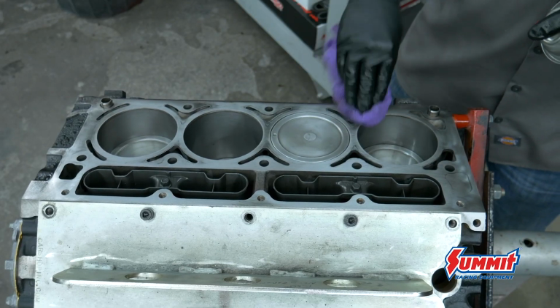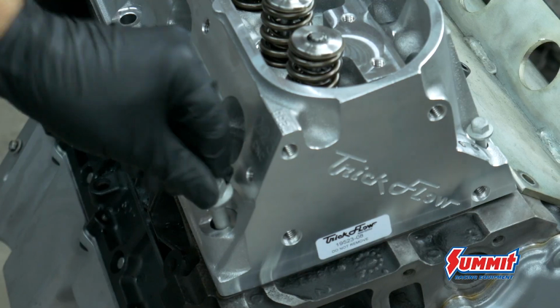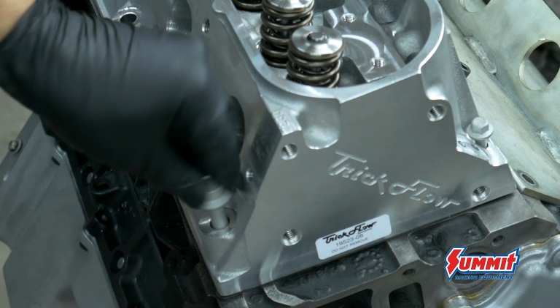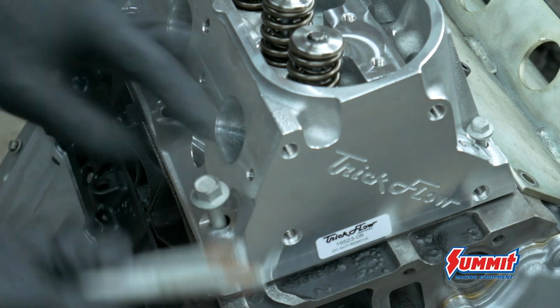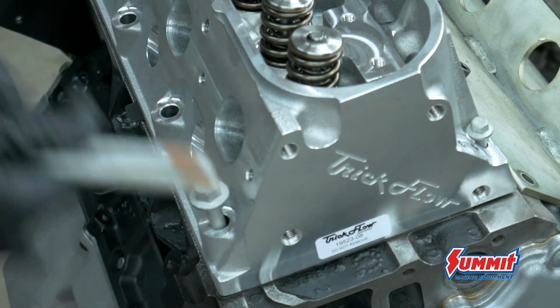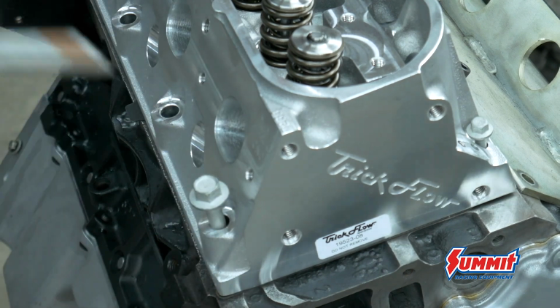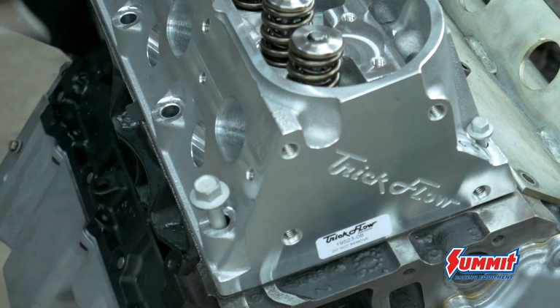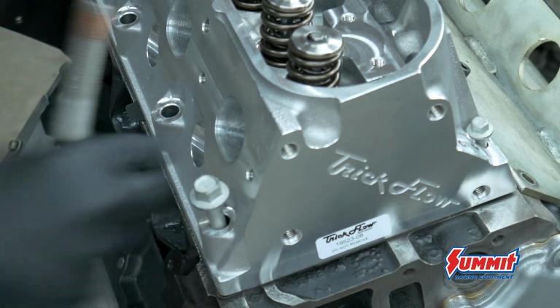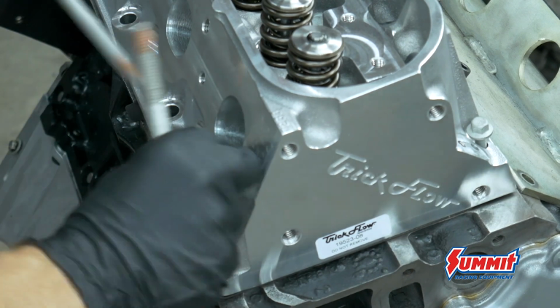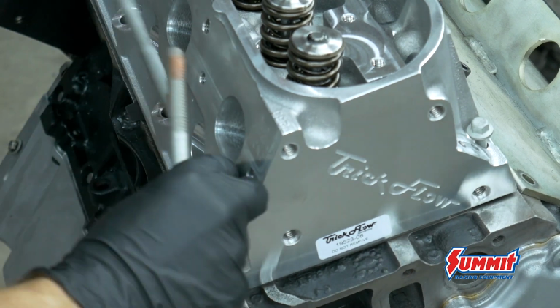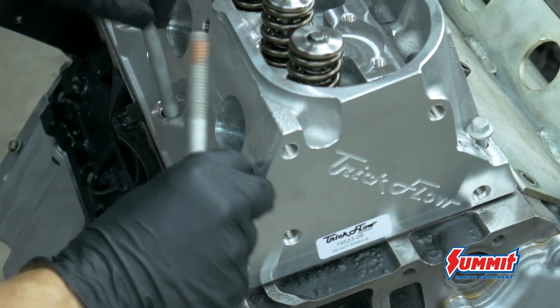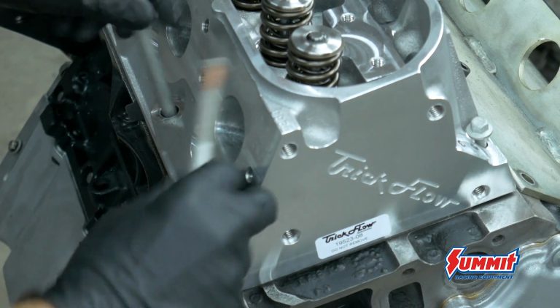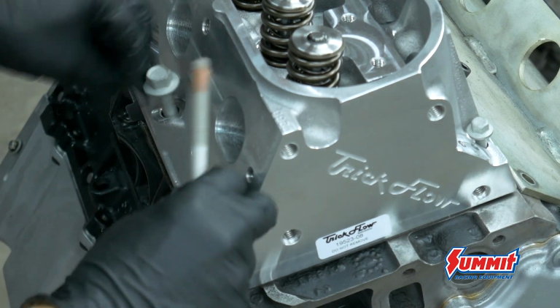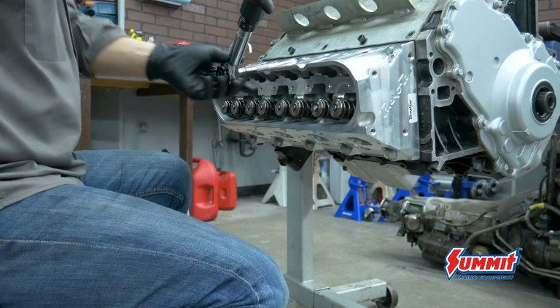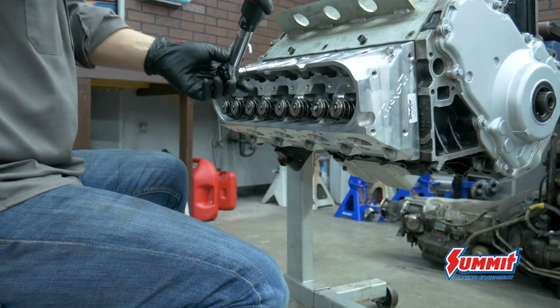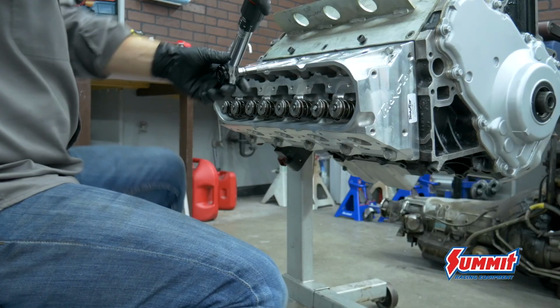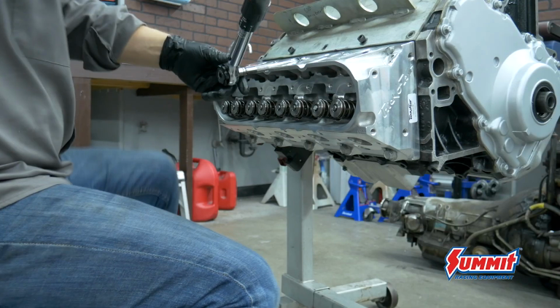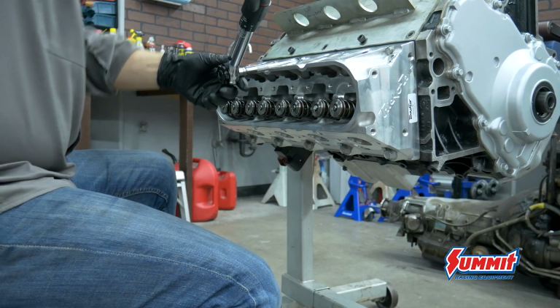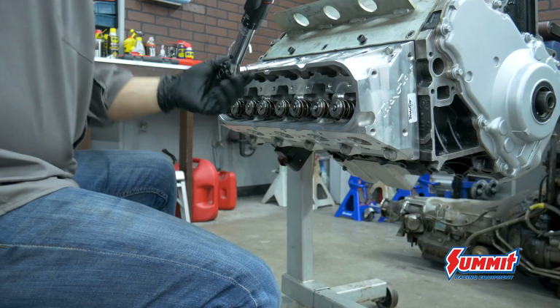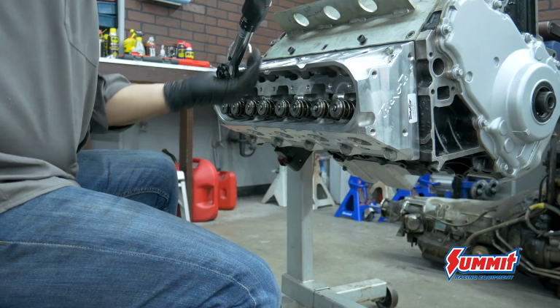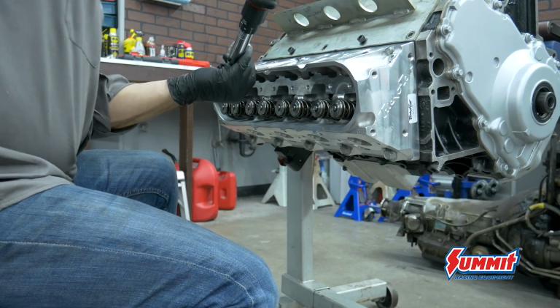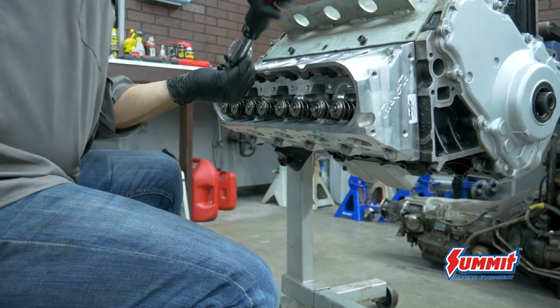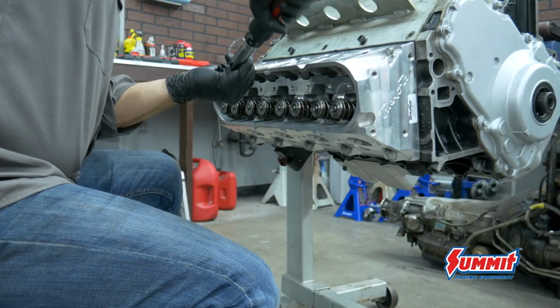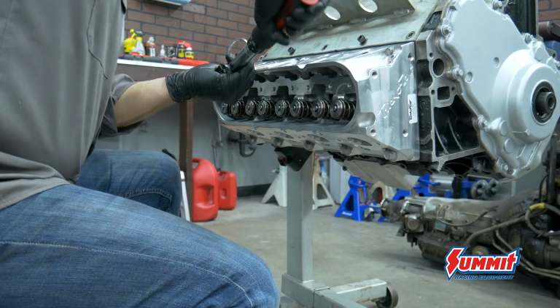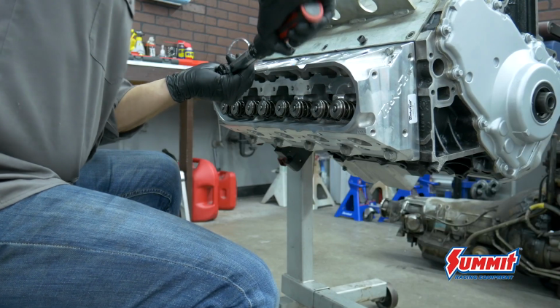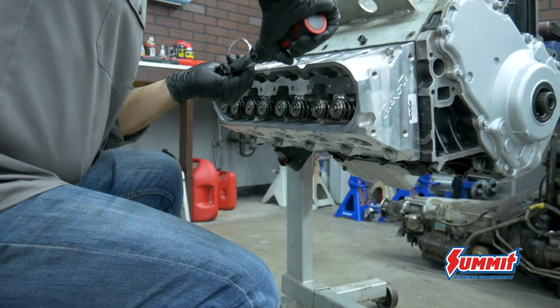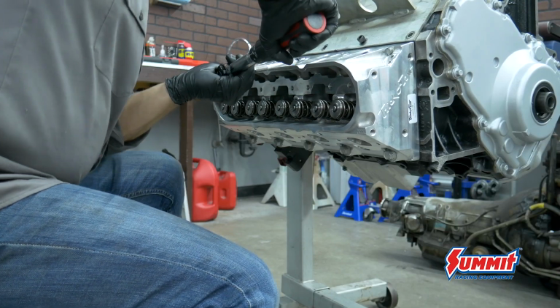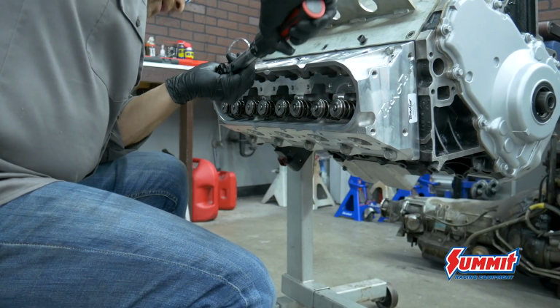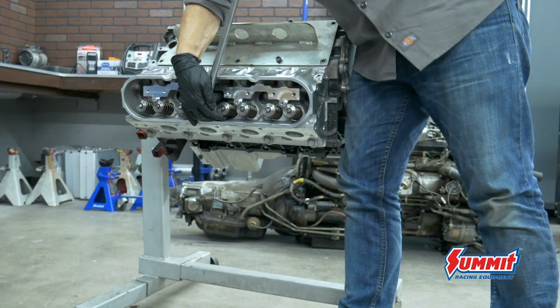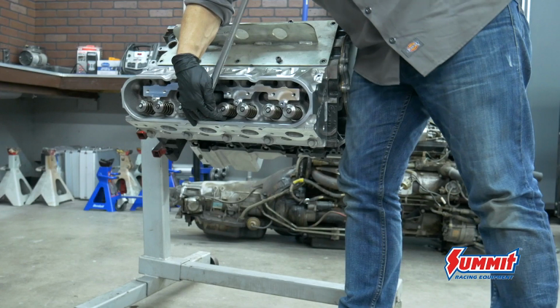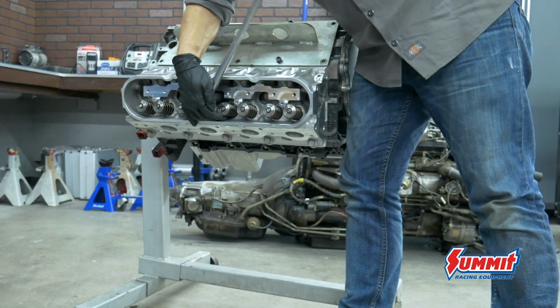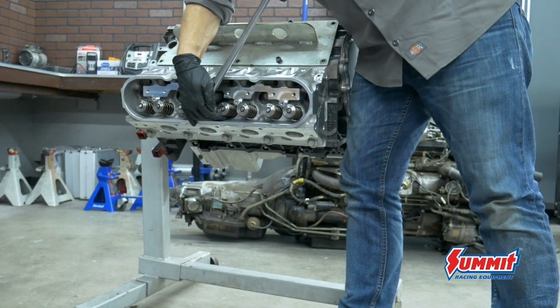Once the Trick Flow heads are on, they're torqued to spec with new bolts because the original ones are one-time use.